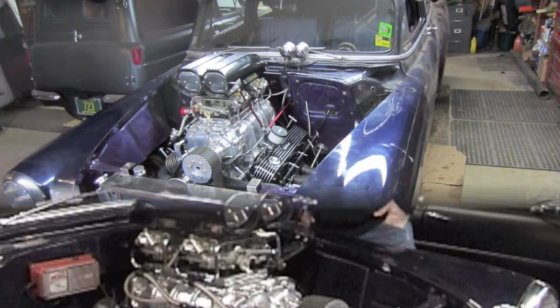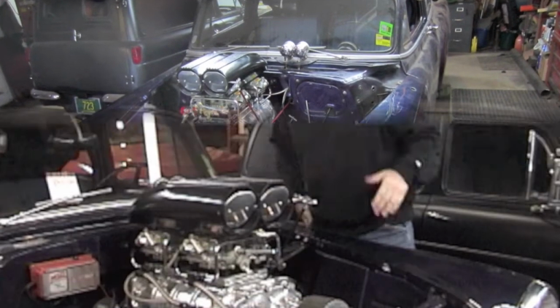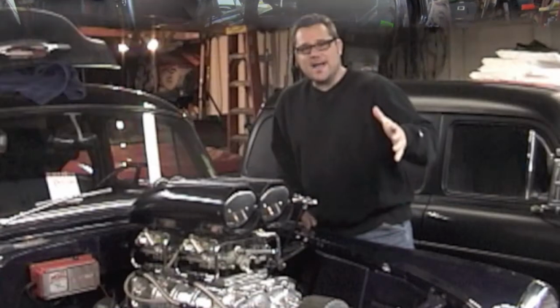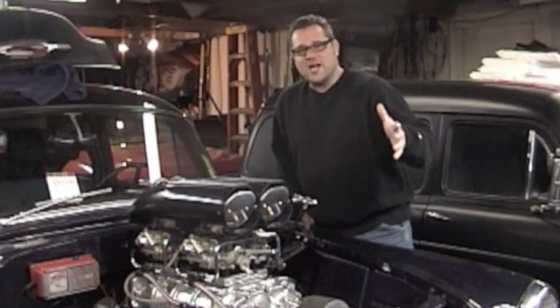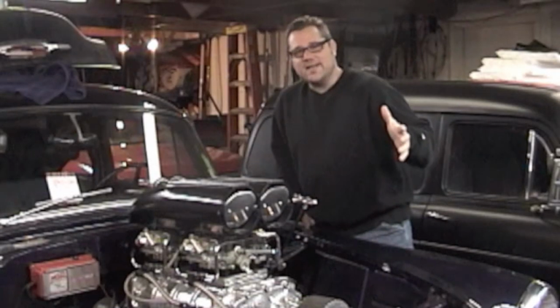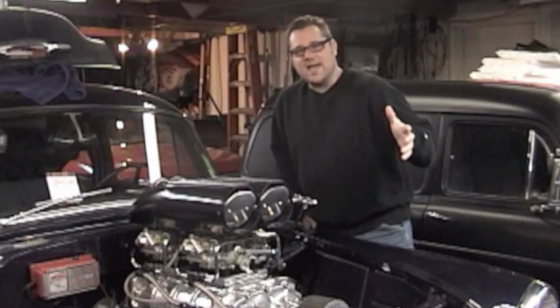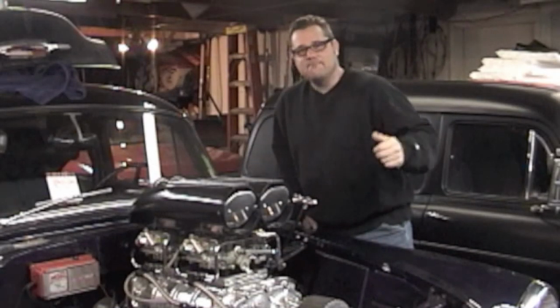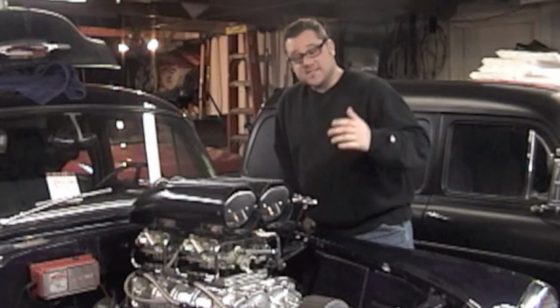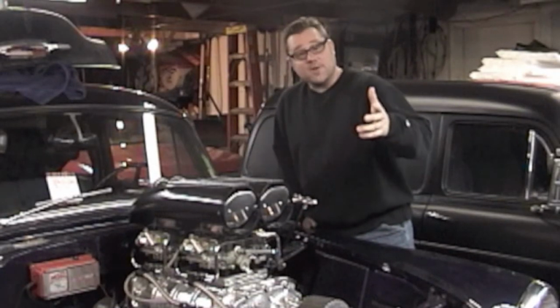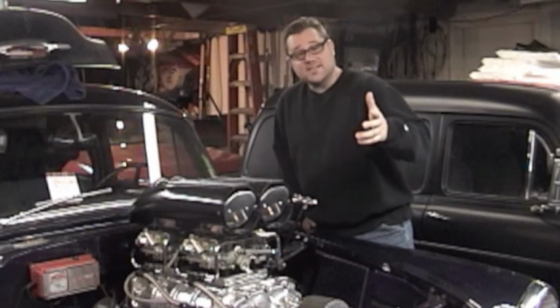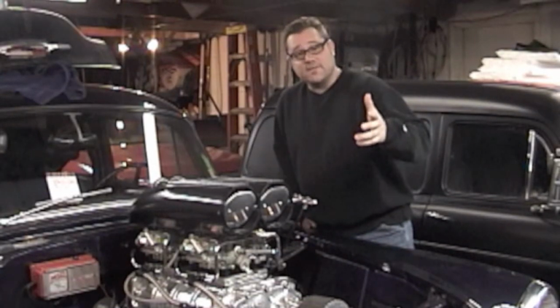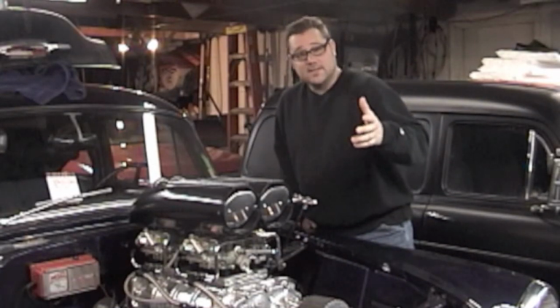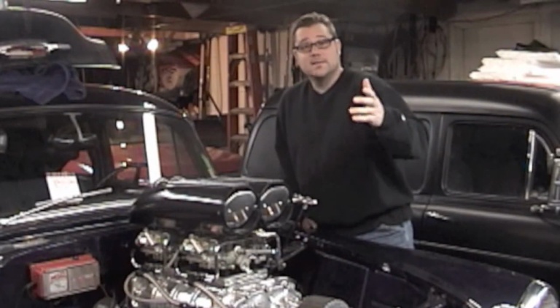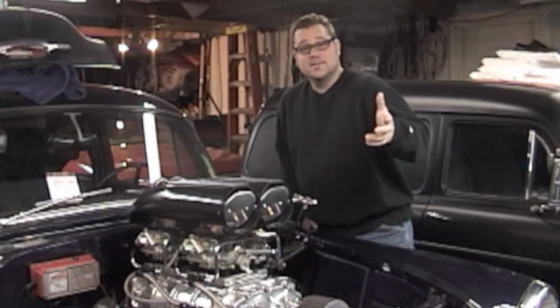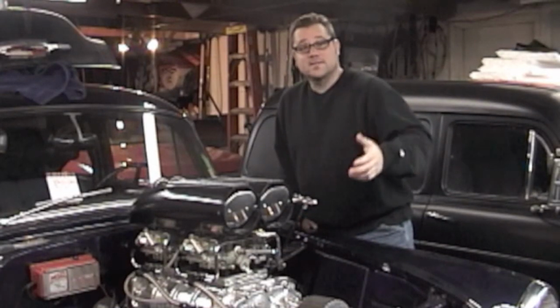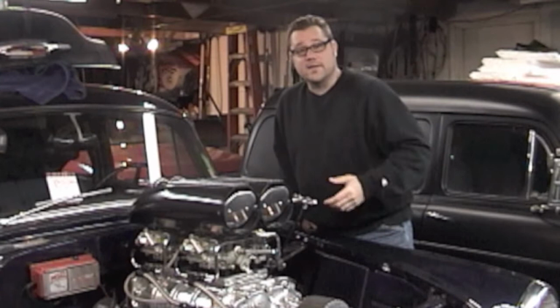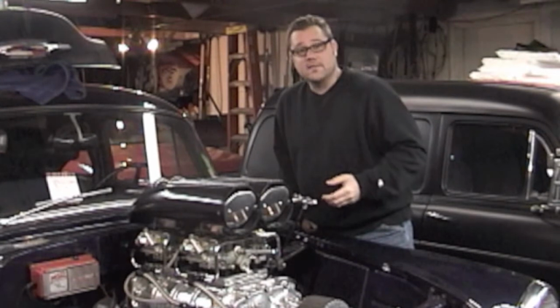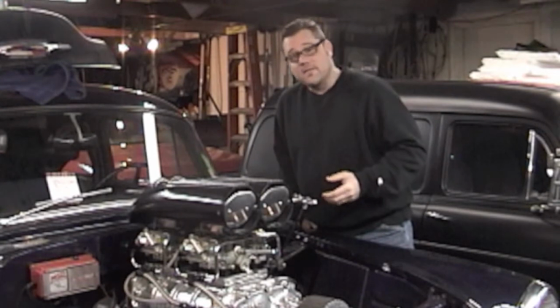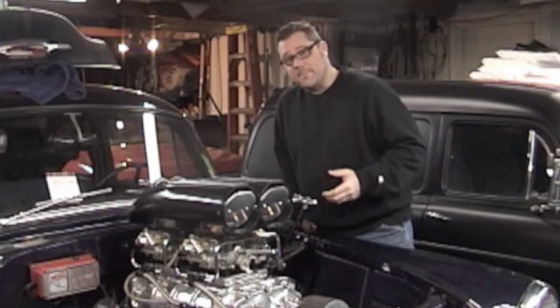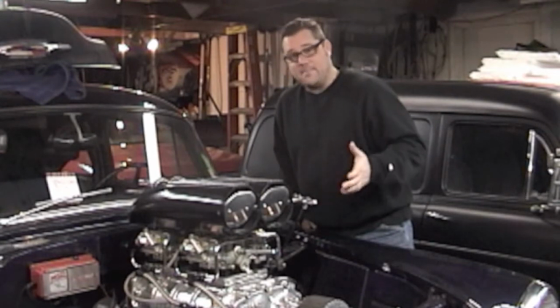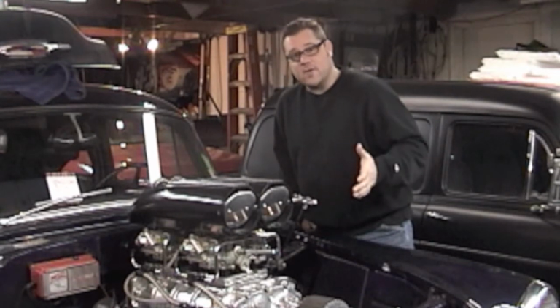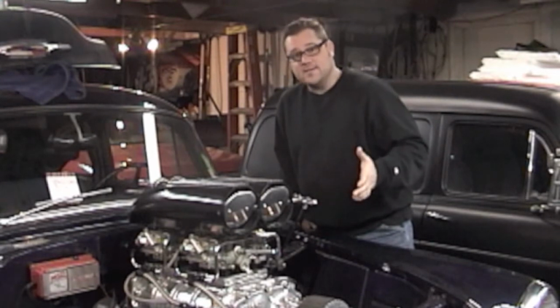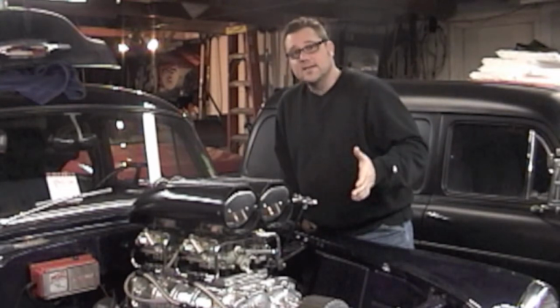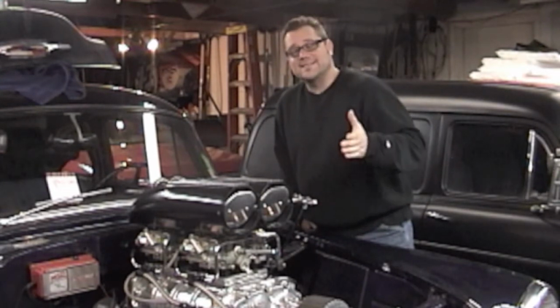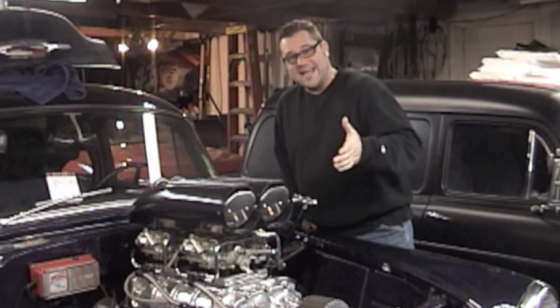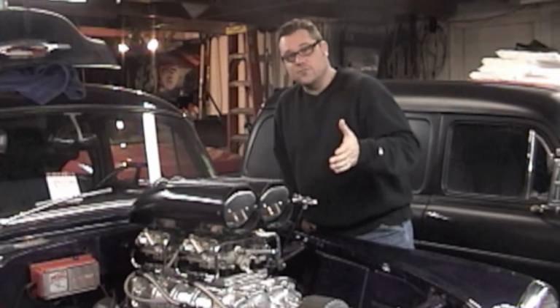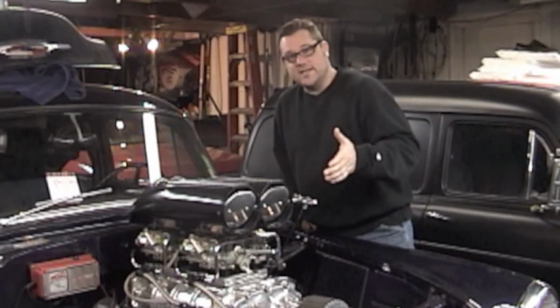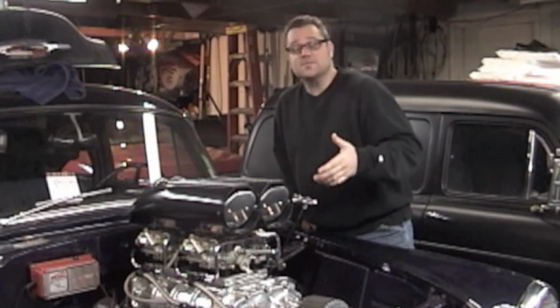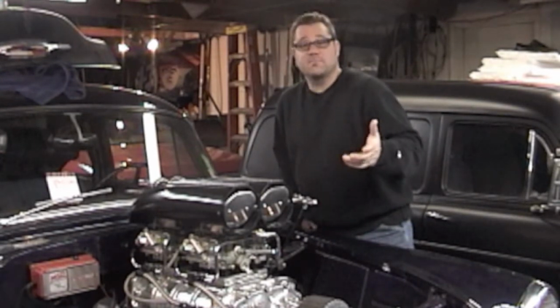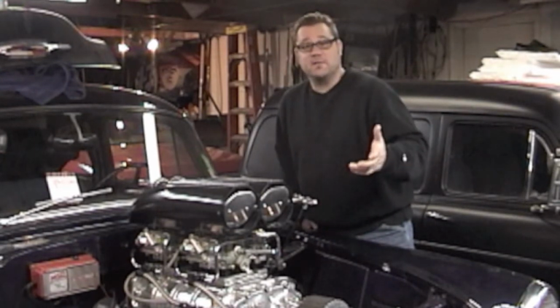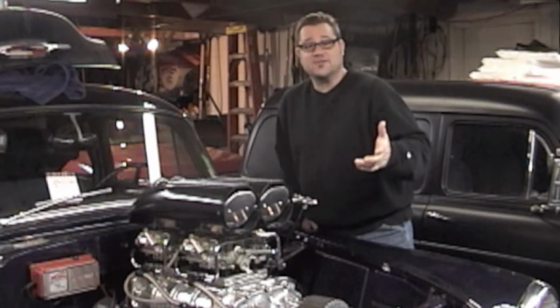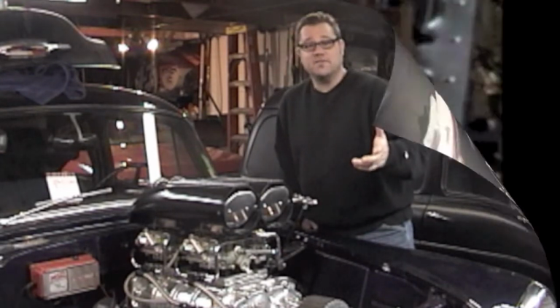Hey, I'm Johnny K. This is part 7: installing the main bearings and taking readings for the big black Chevy.